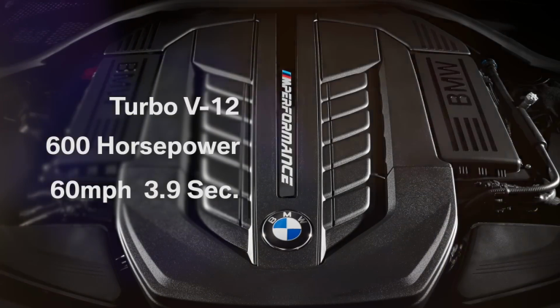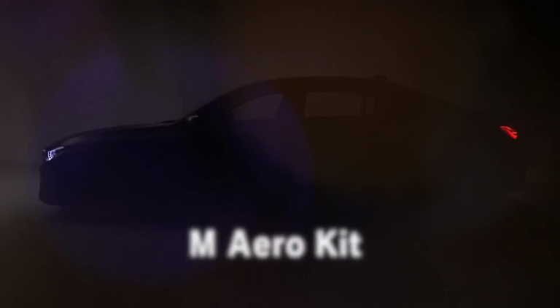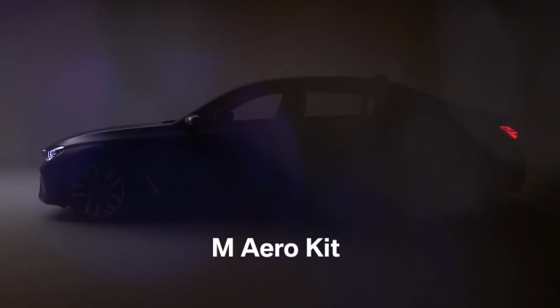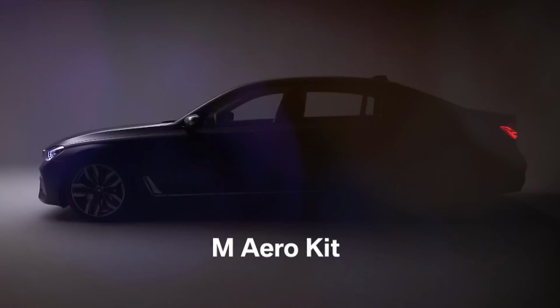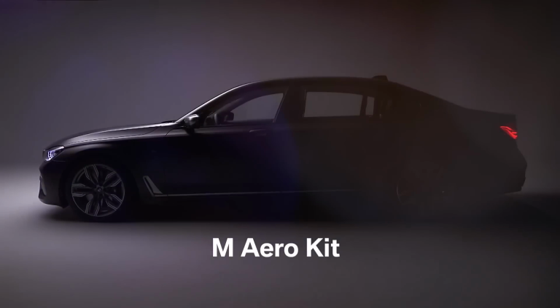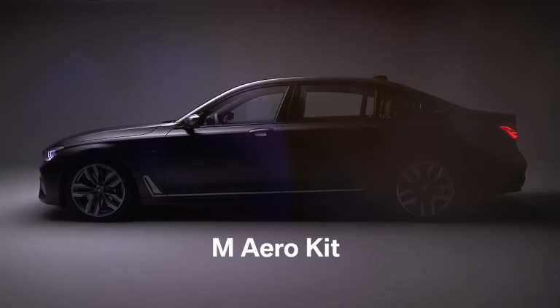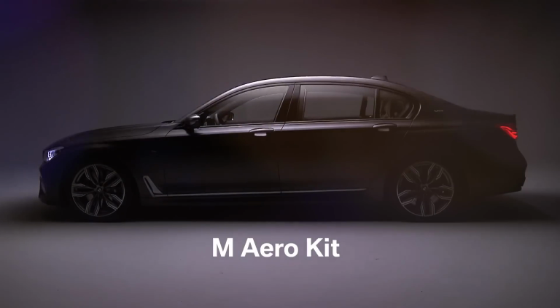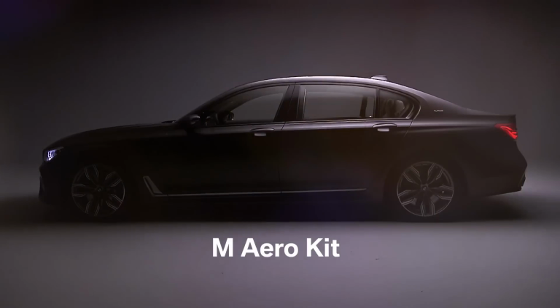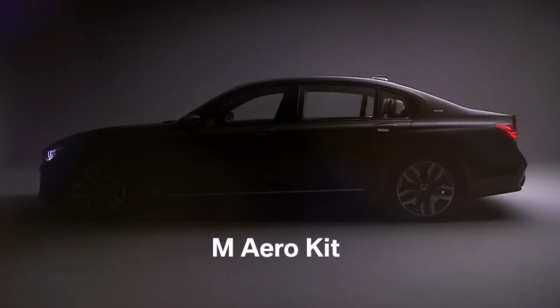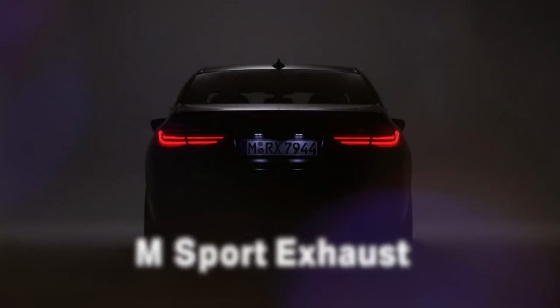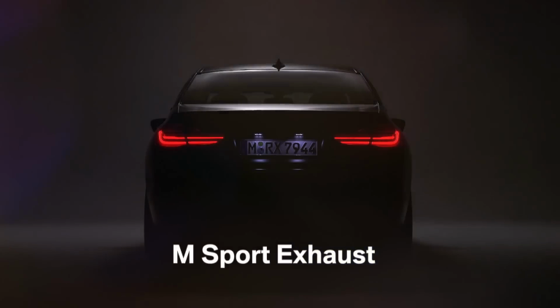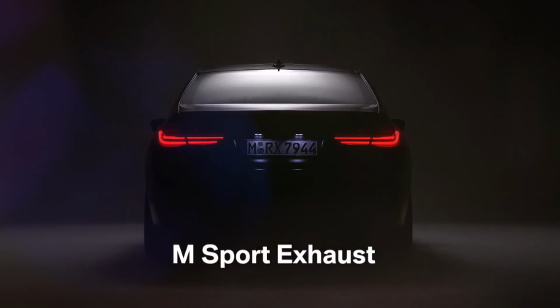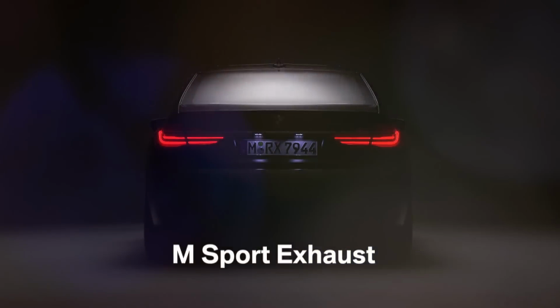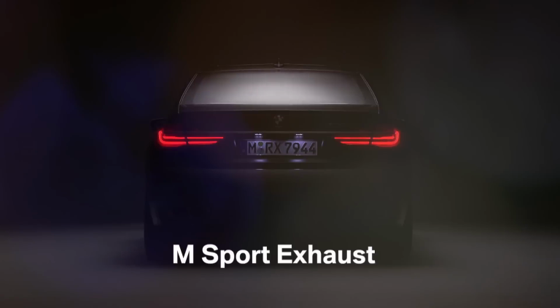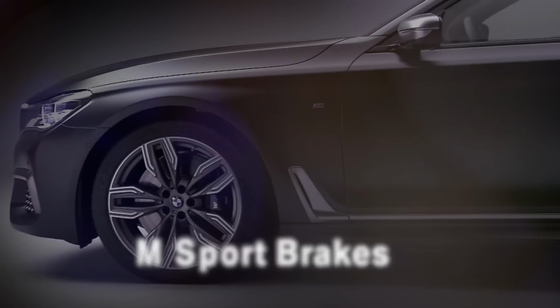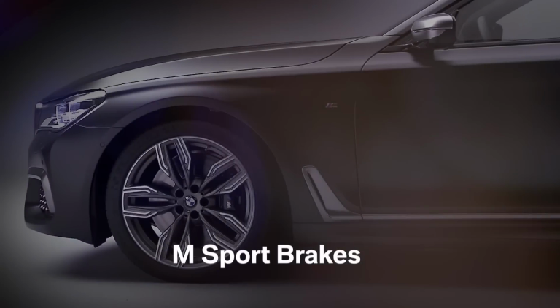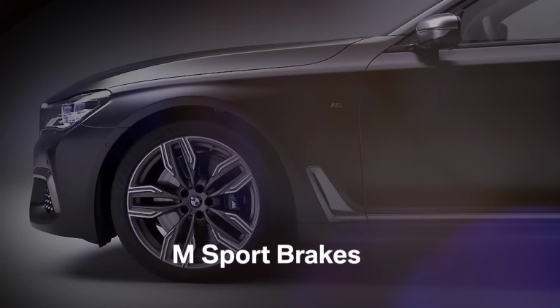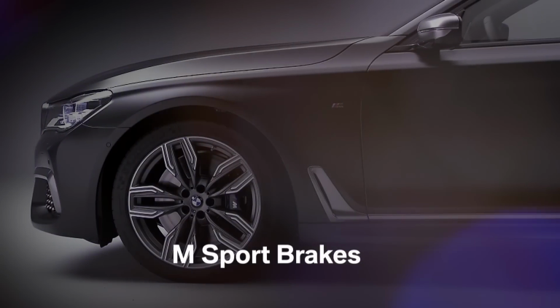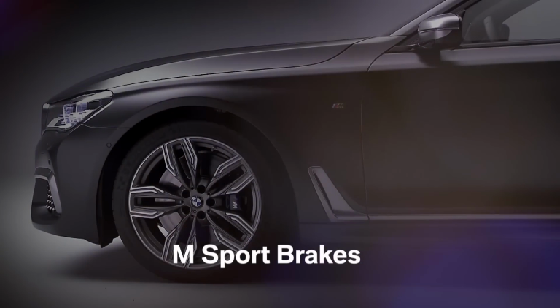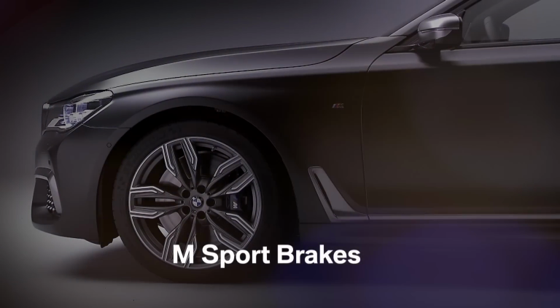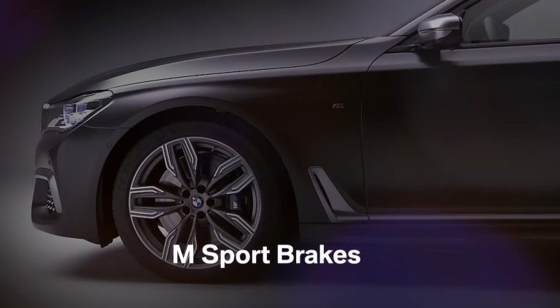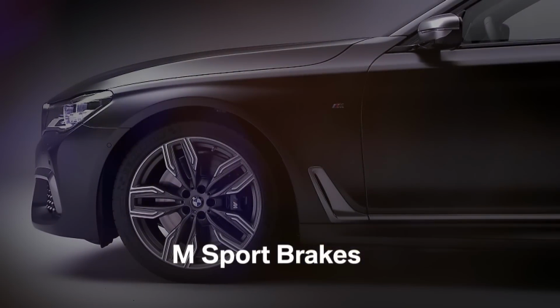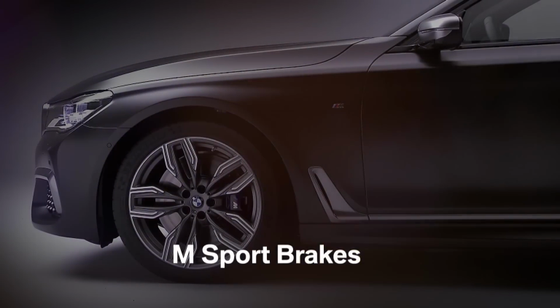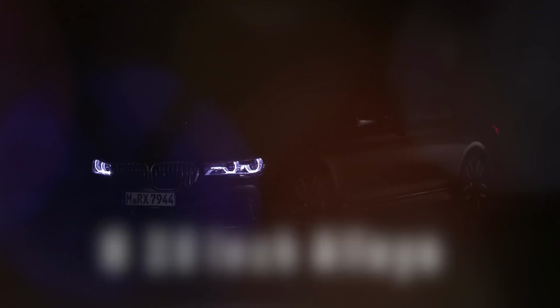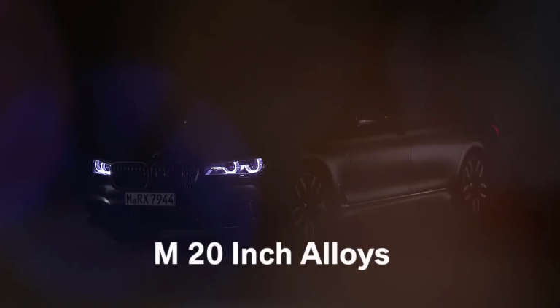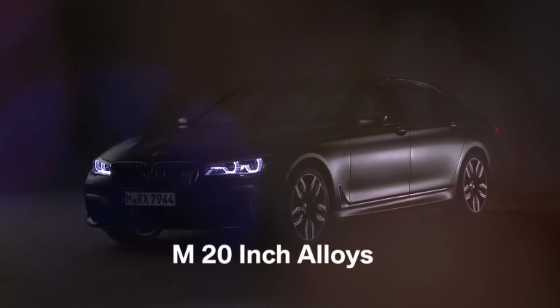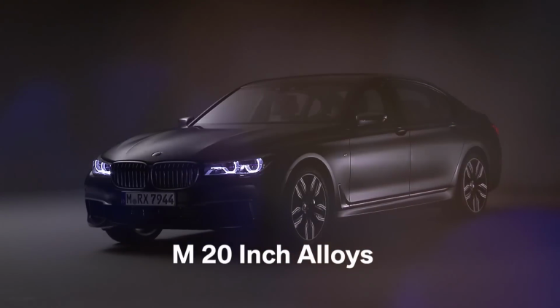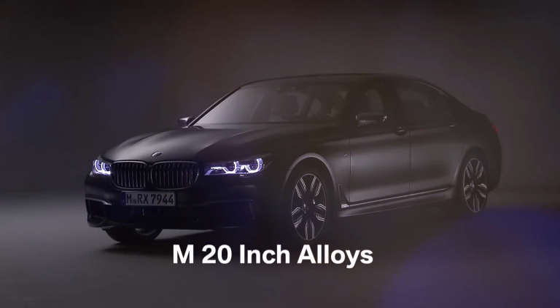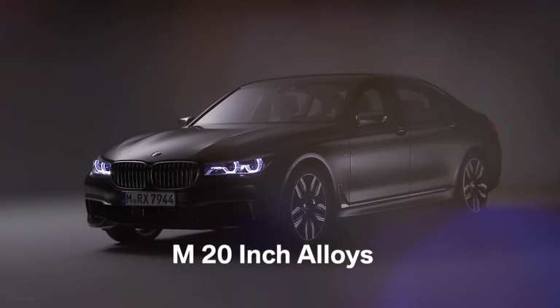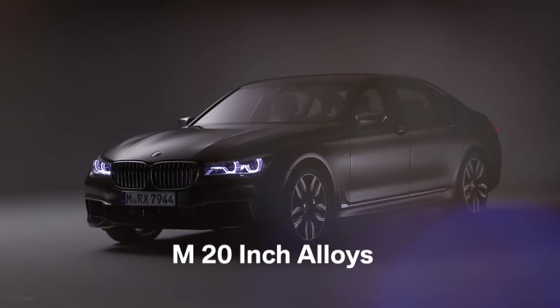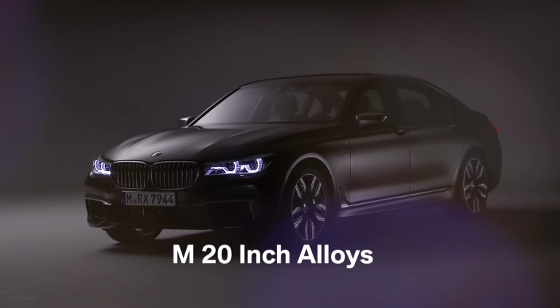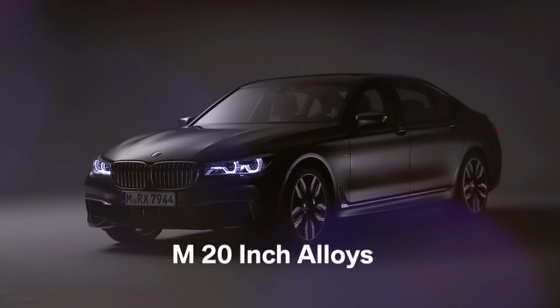The M760i includes an M aero kit, M-sport exhaust, M-sport brakes with blue calipers, and unique 20-inch M alloys.